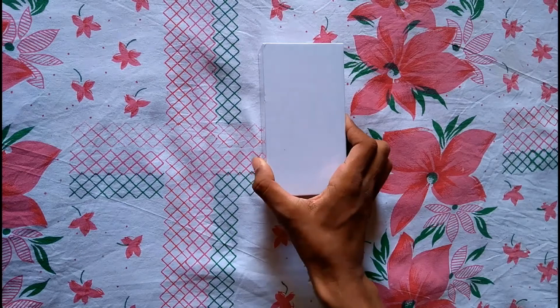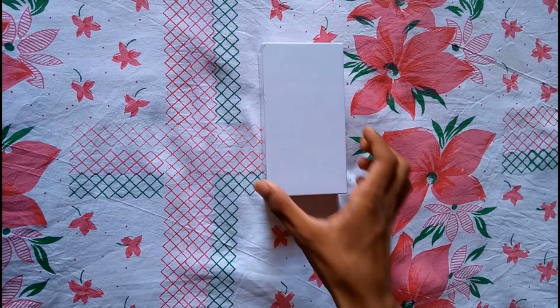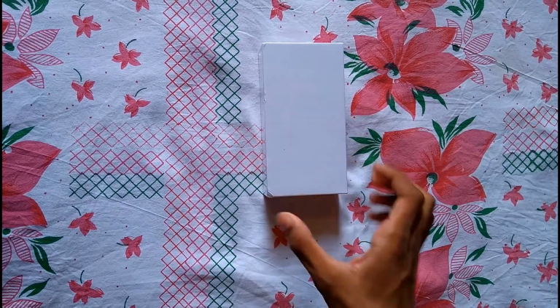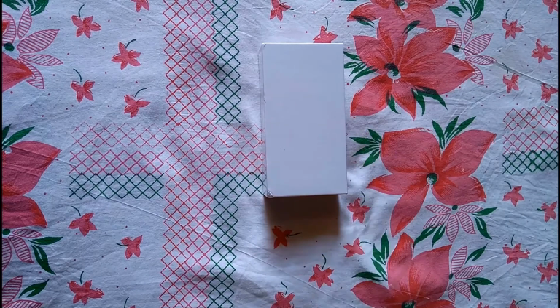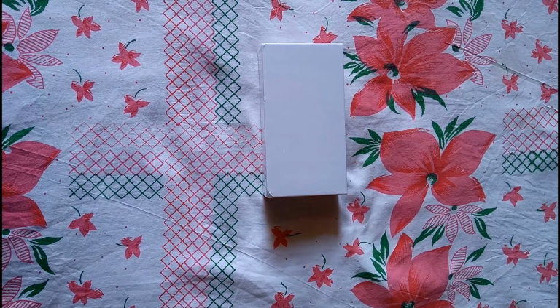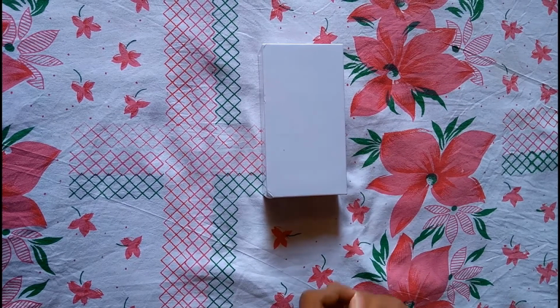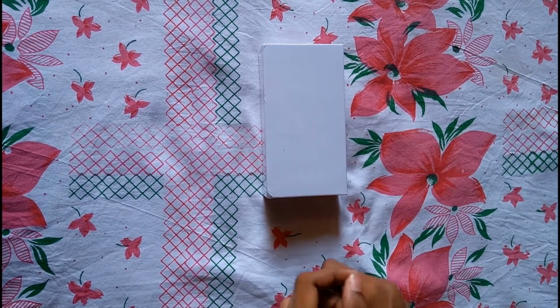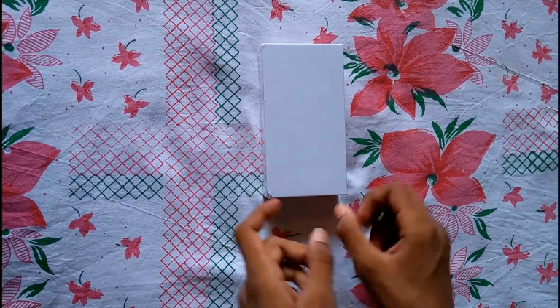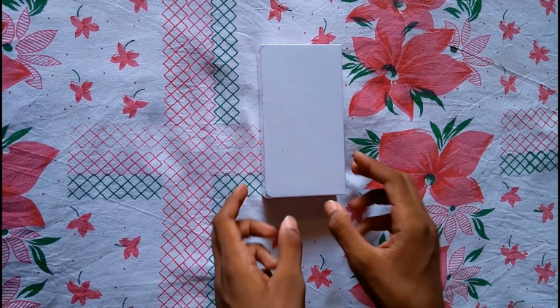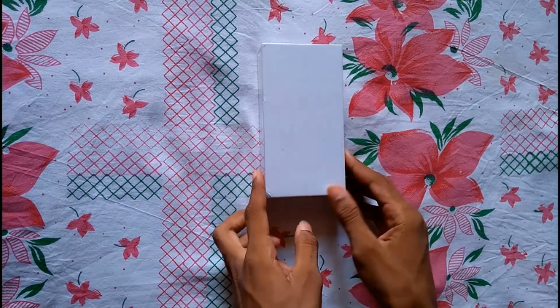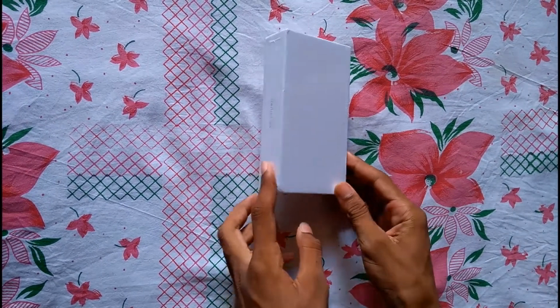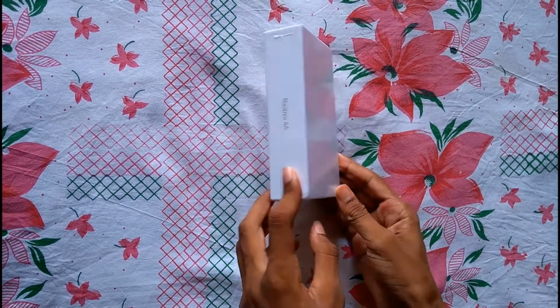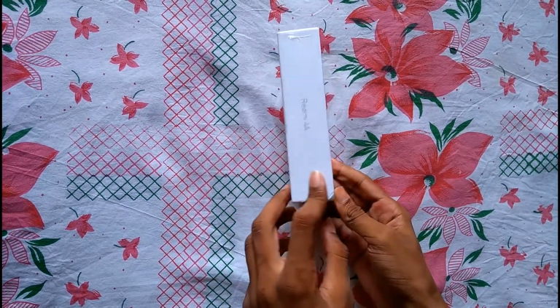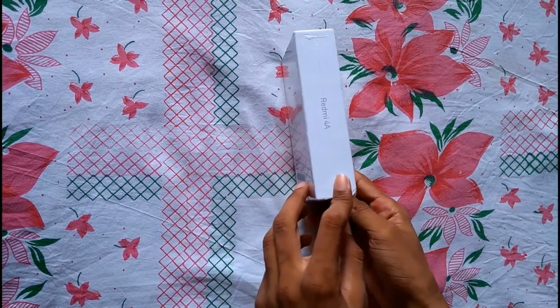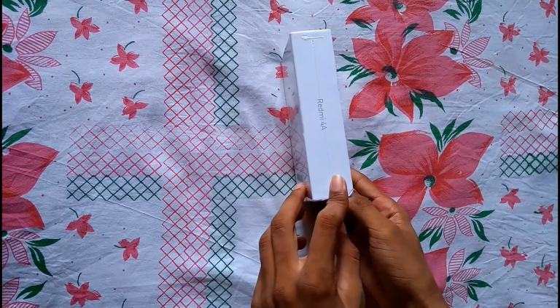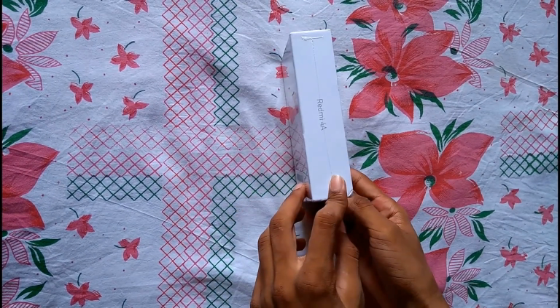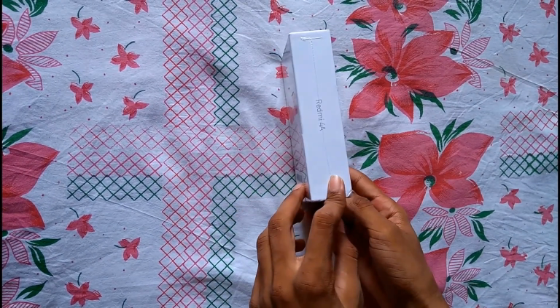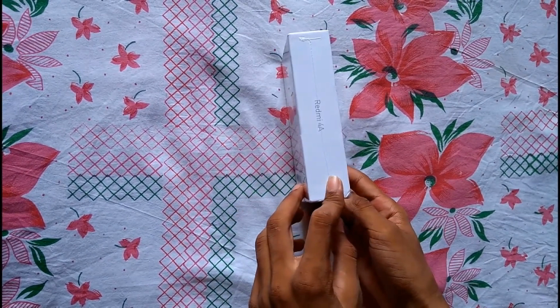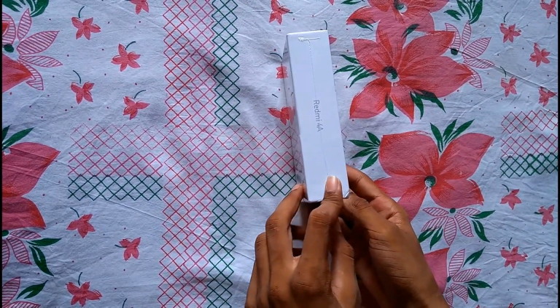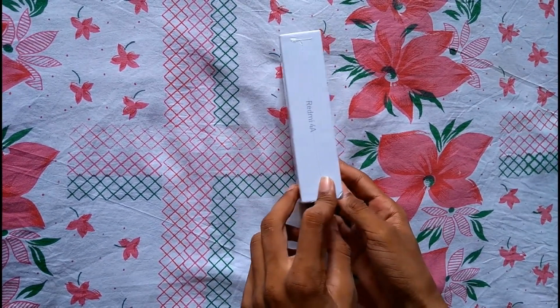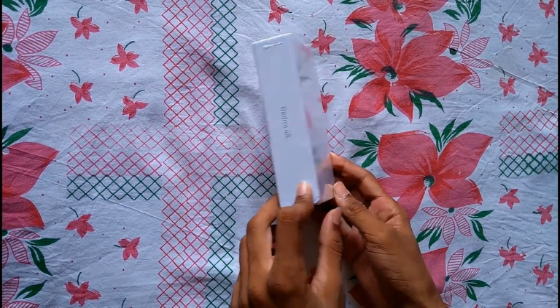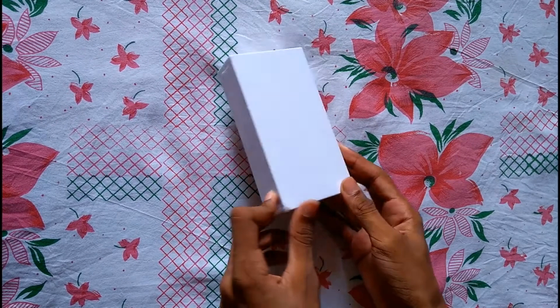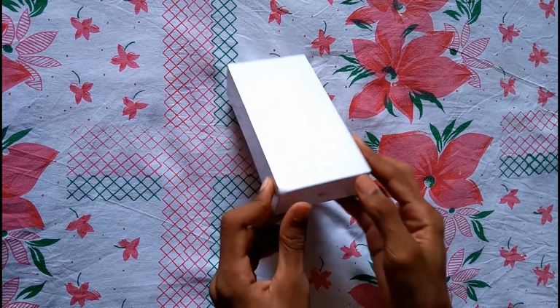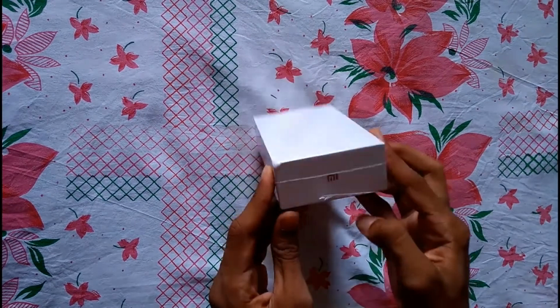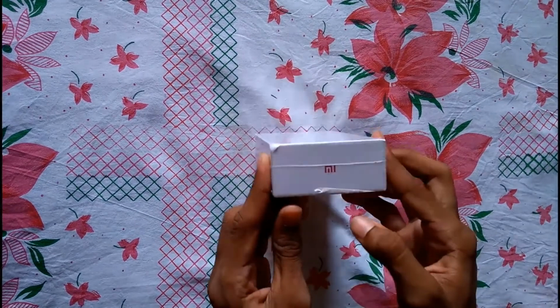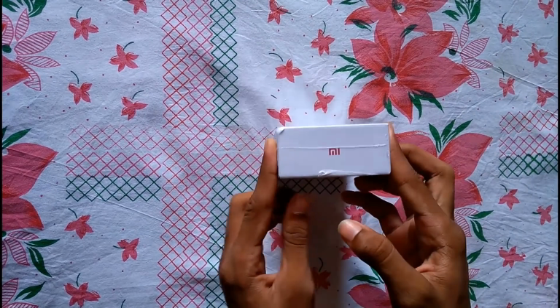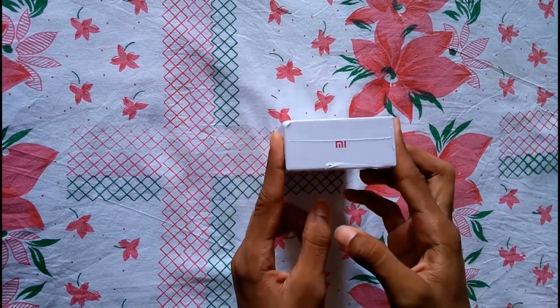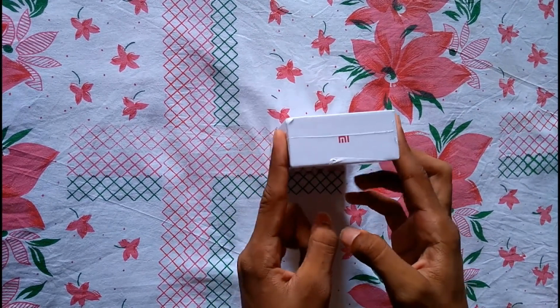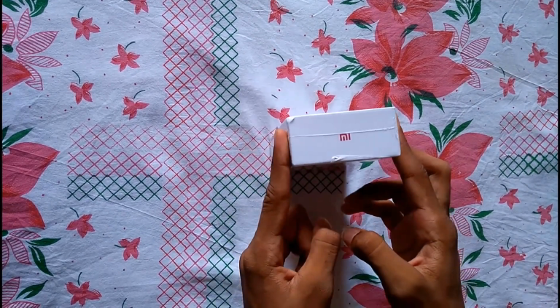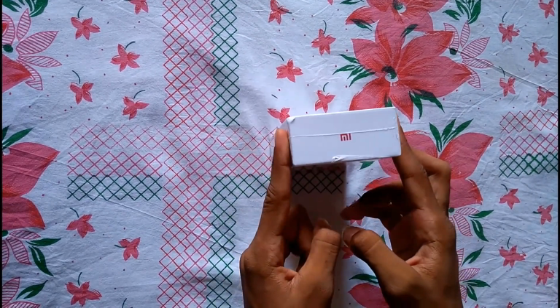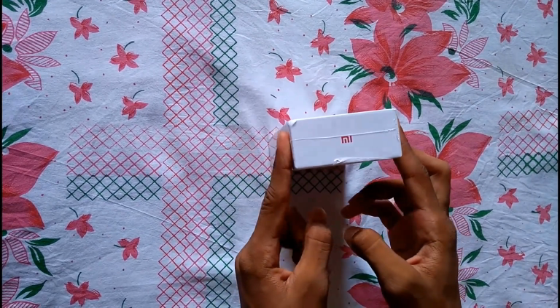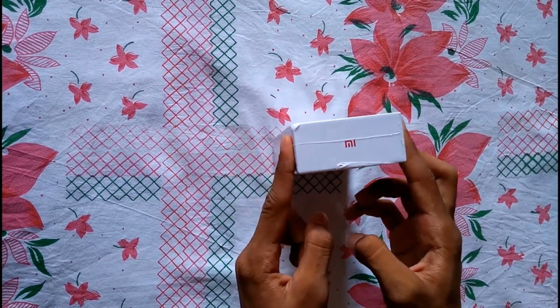You can see a white plain box. On this side is written Redmi 4A and you can see the MI logo on the side.